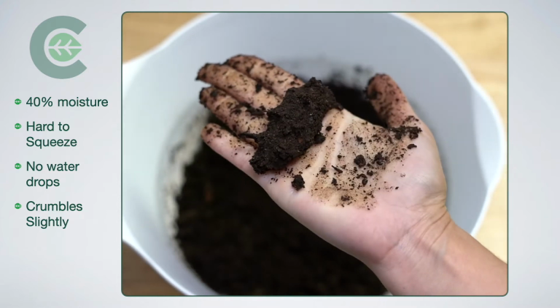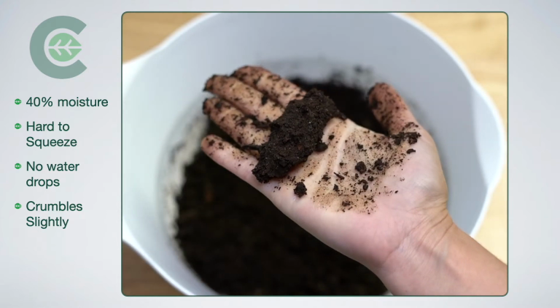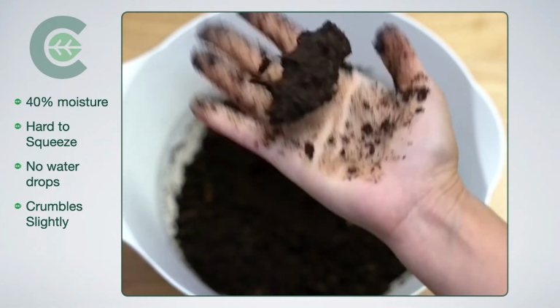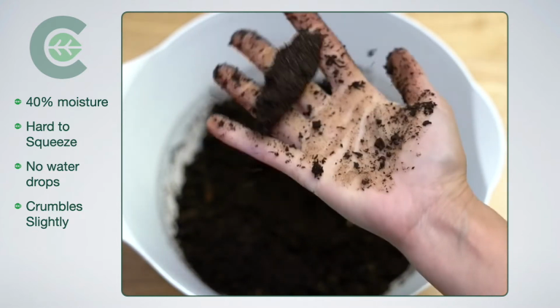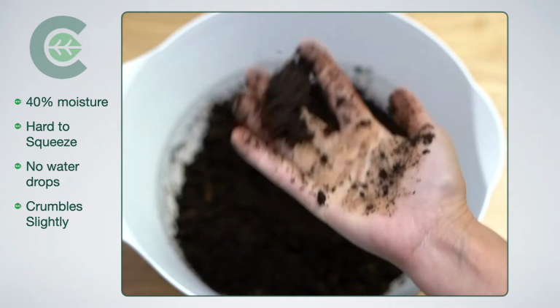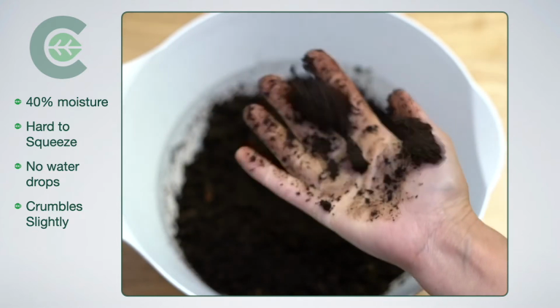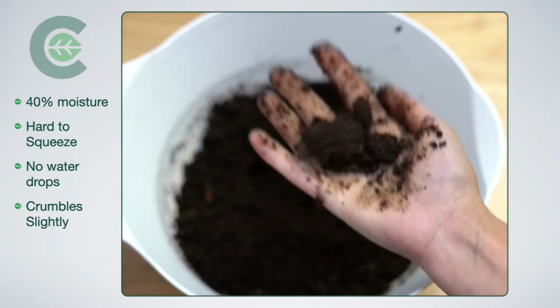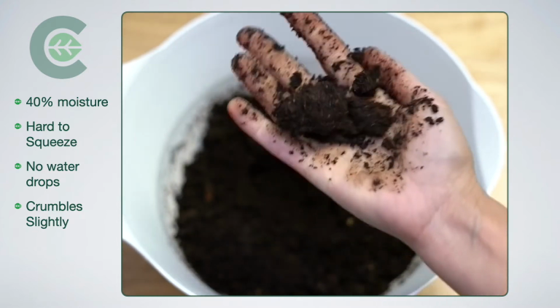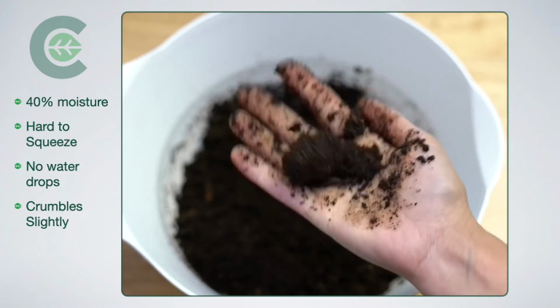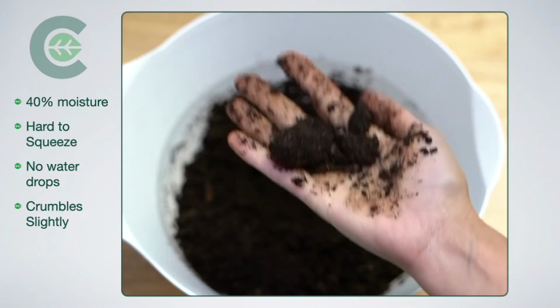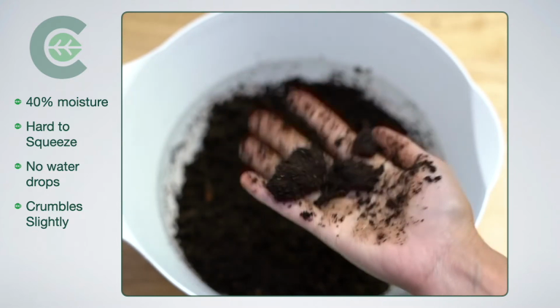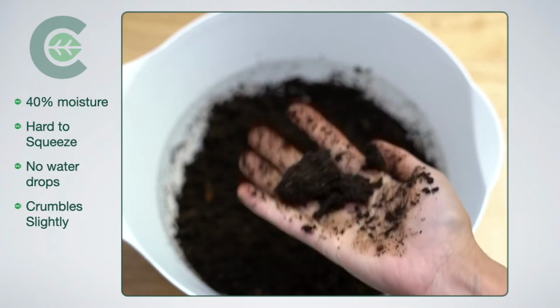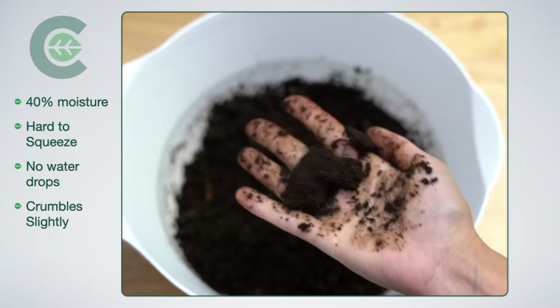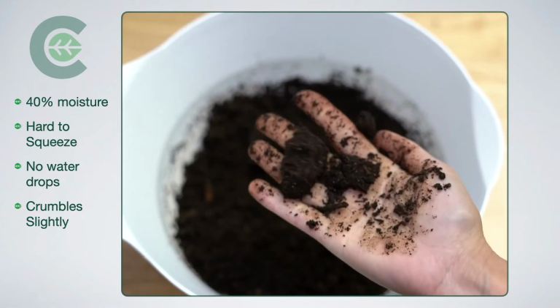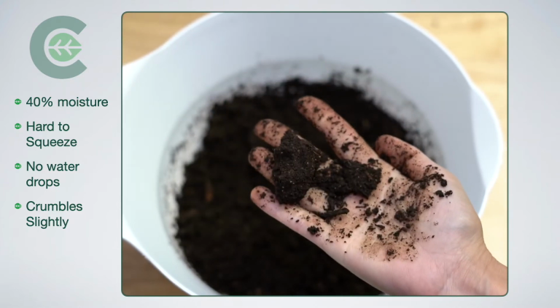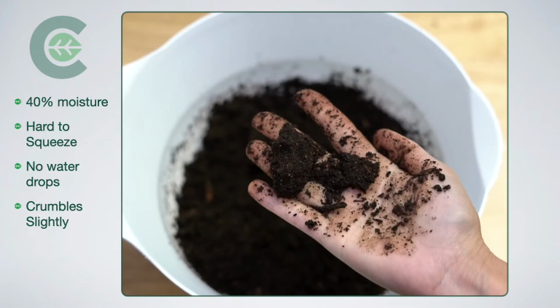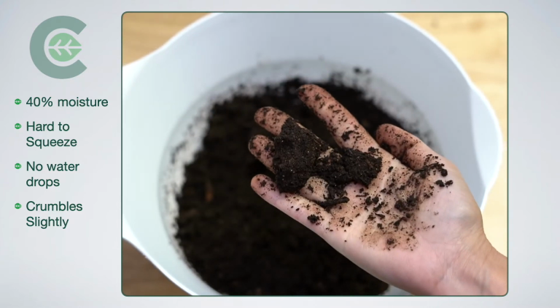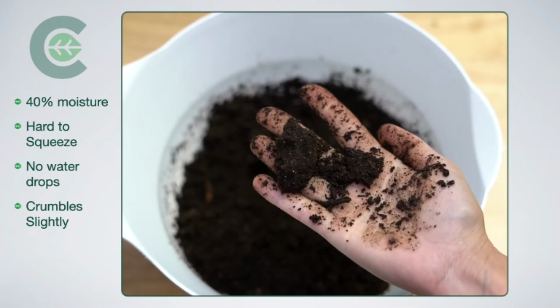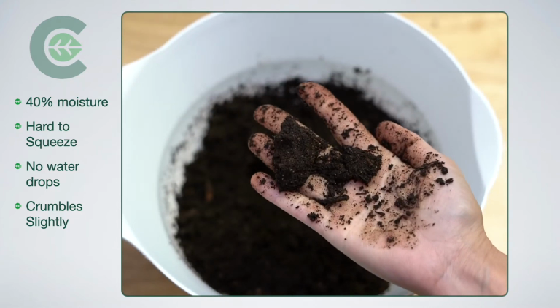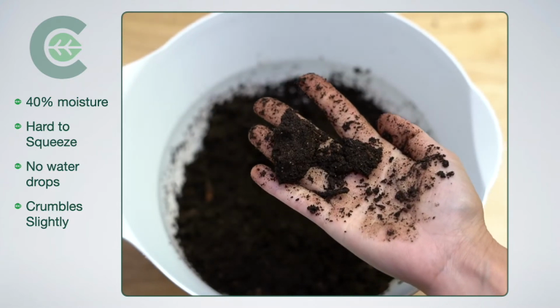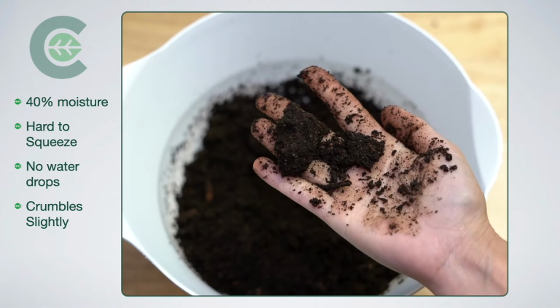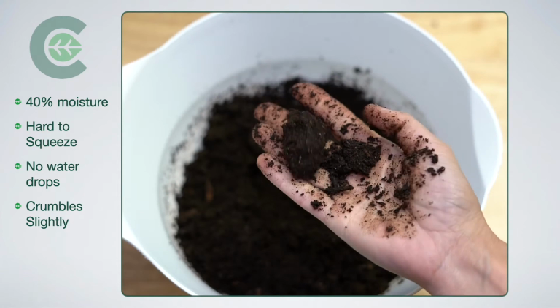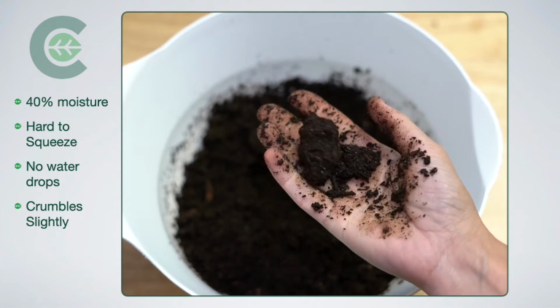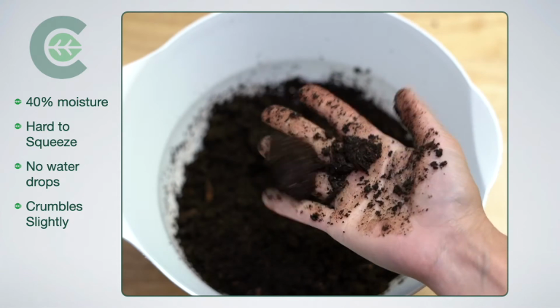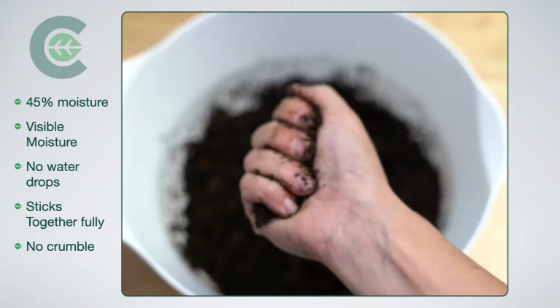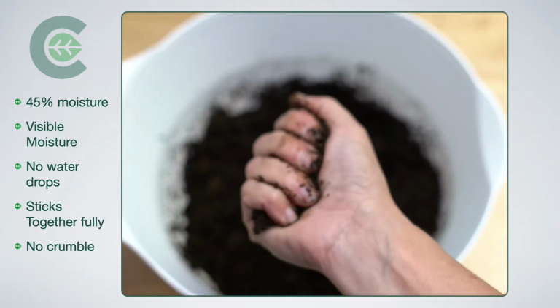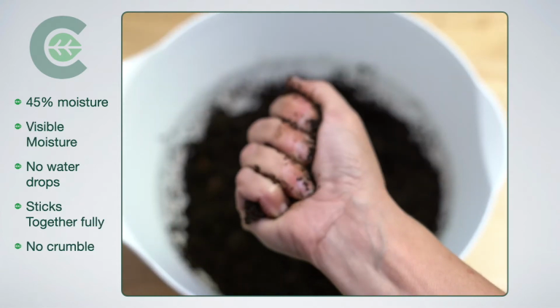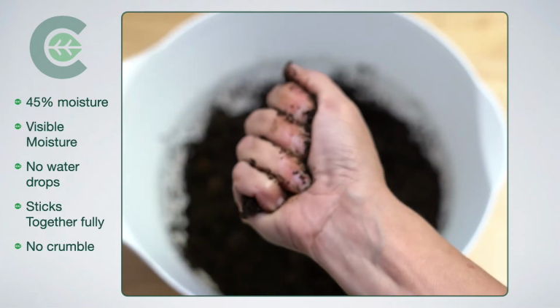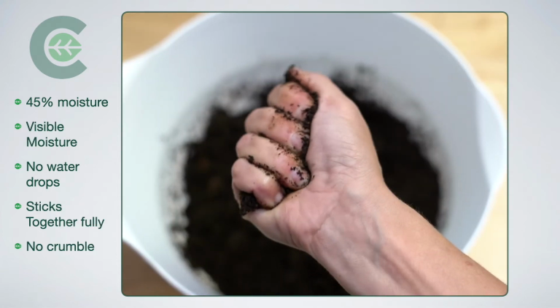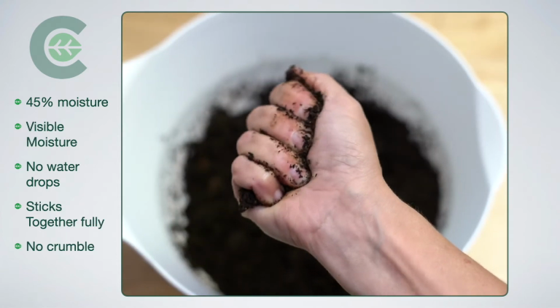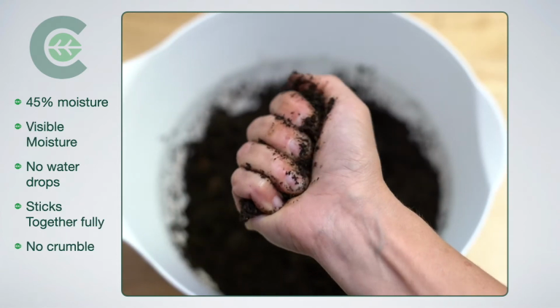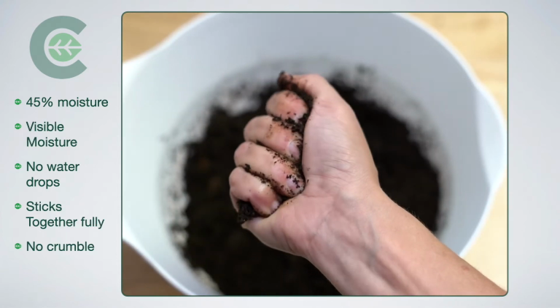This one's 40%. Hard to squeeze, no drops of water. It does kind of clump together, but it crumbles slightly on bounce.